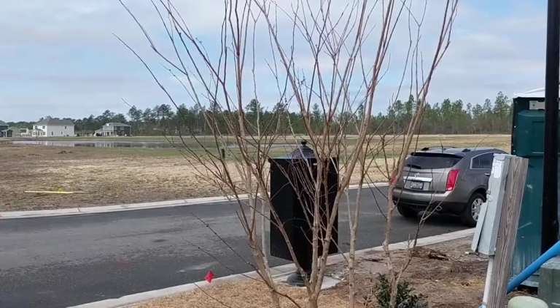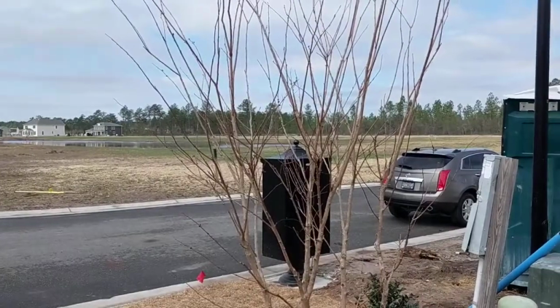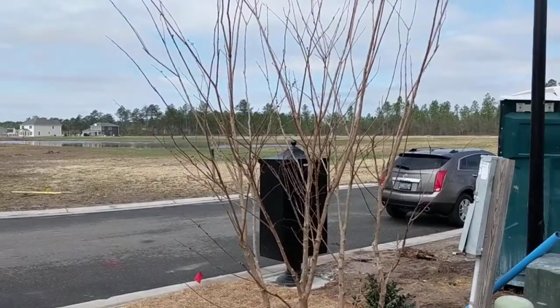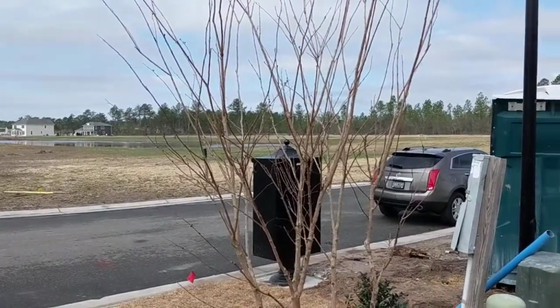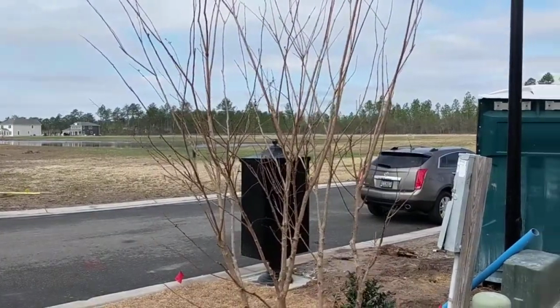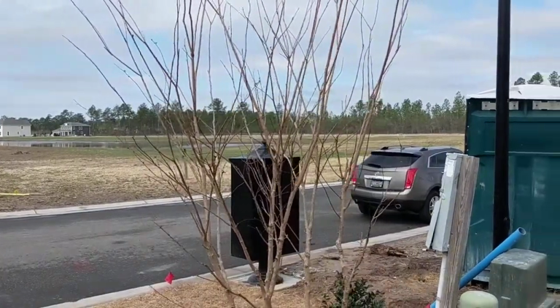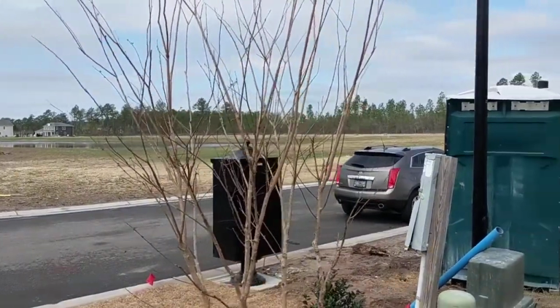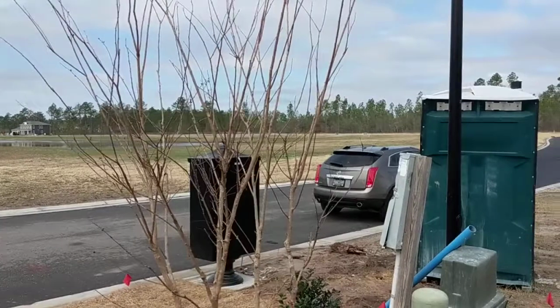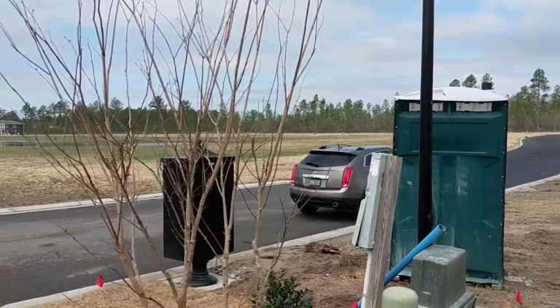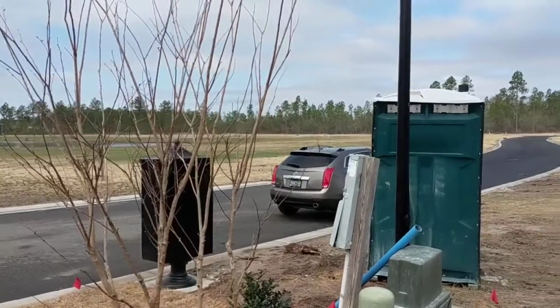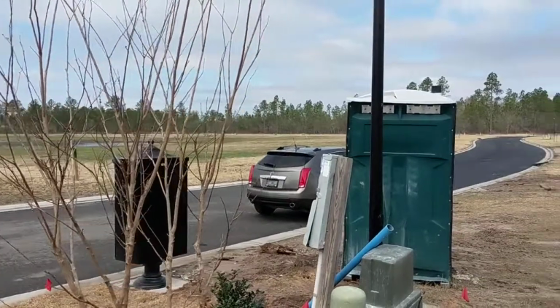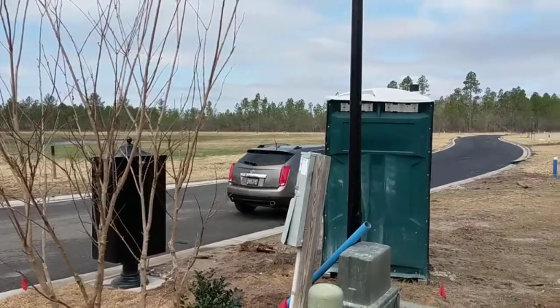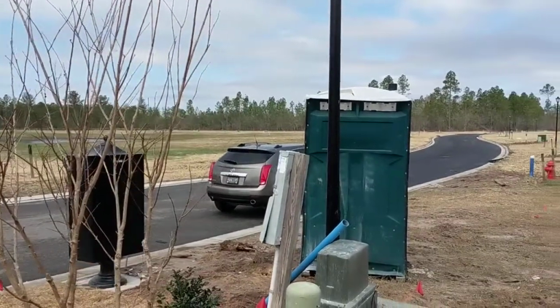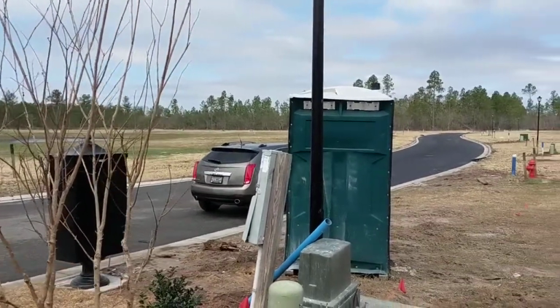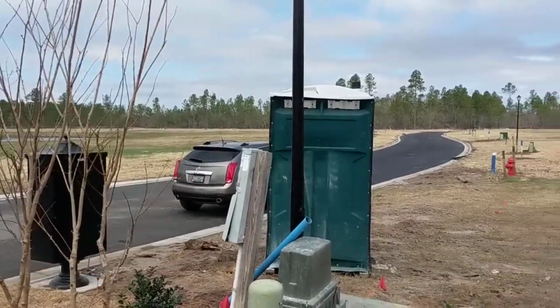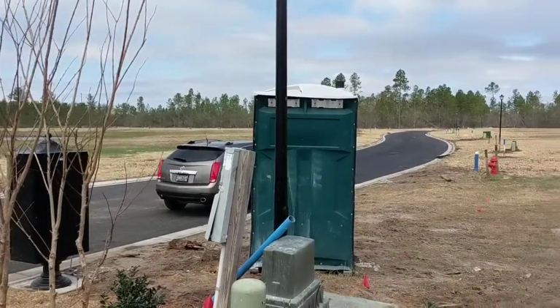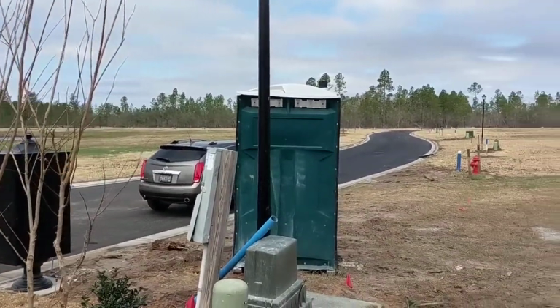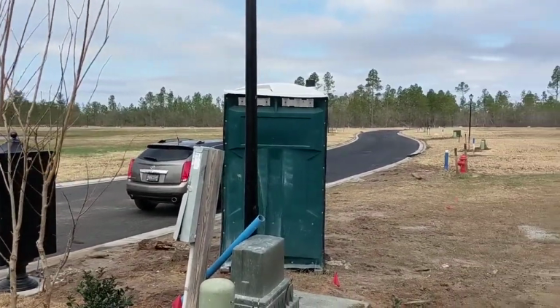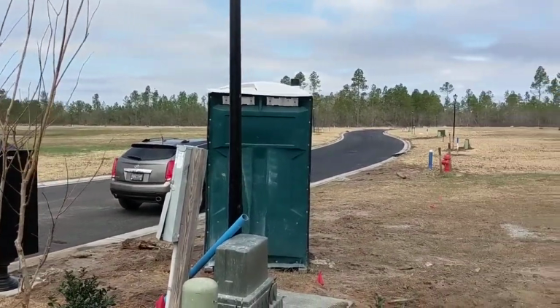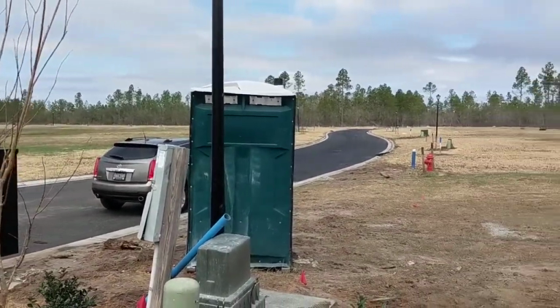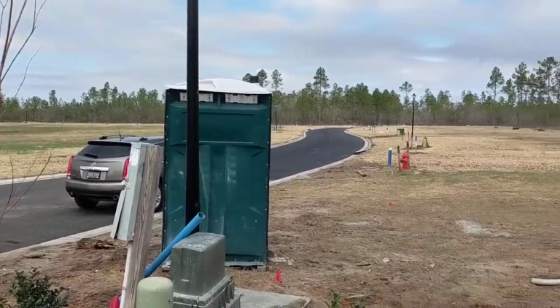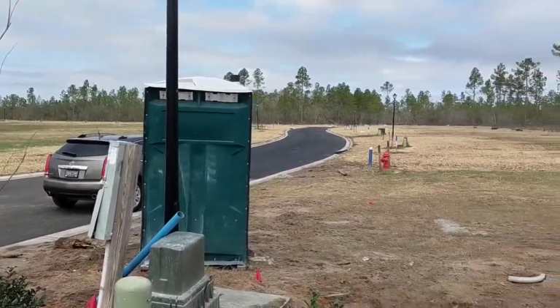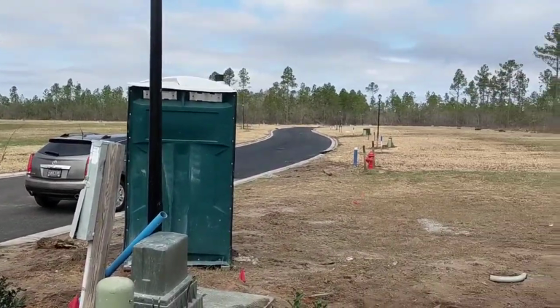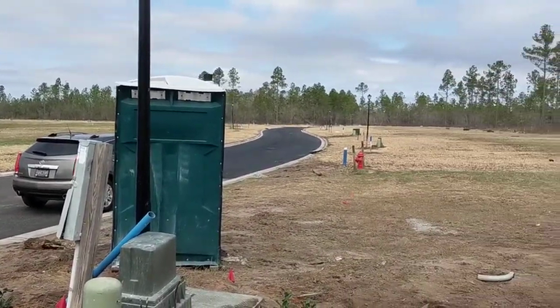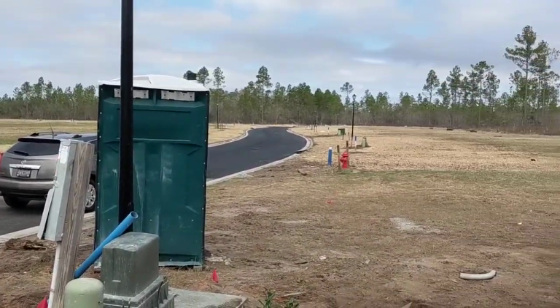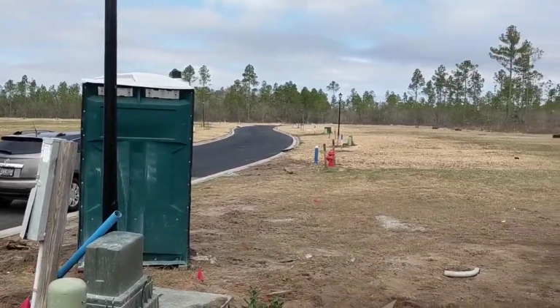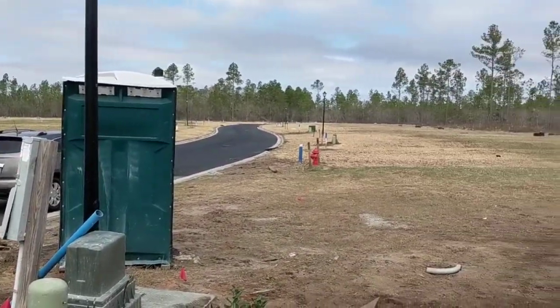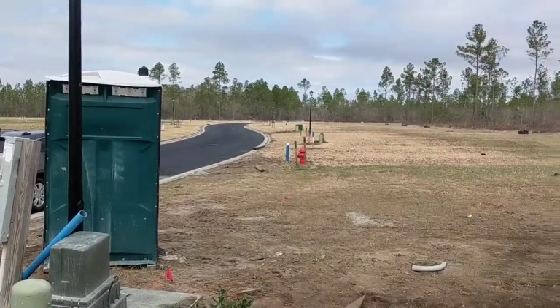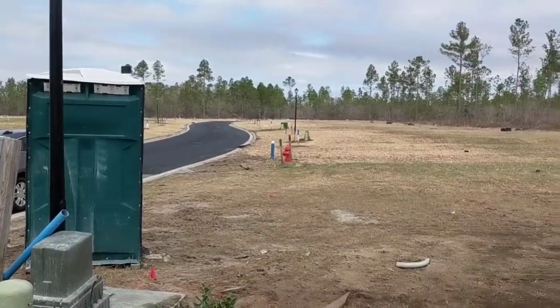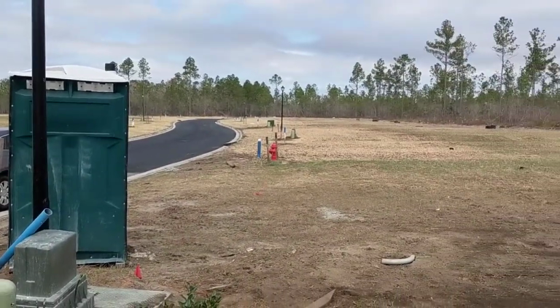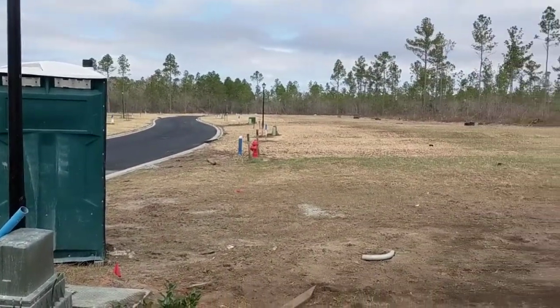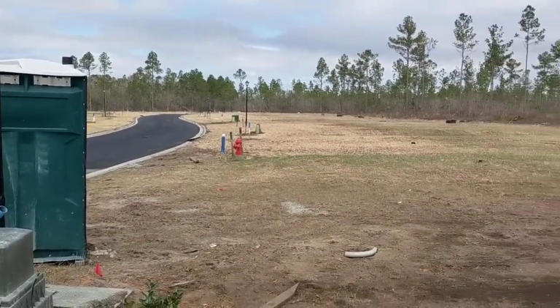panning to the right, you'll see vacant home sites that are available.